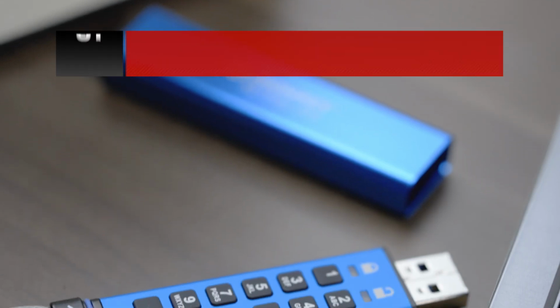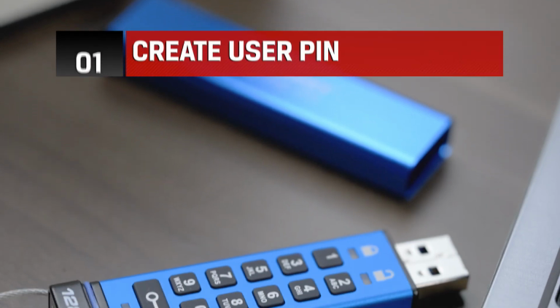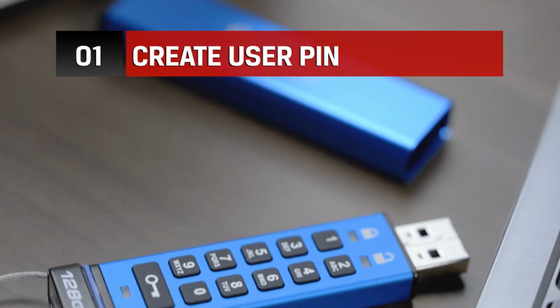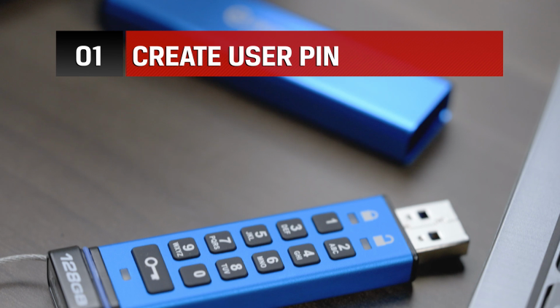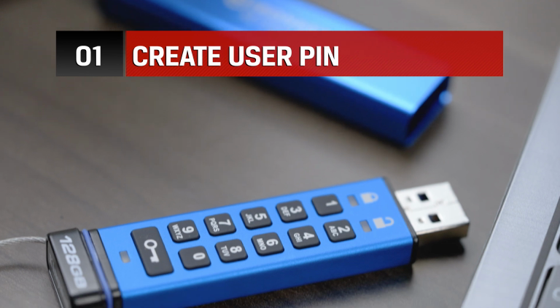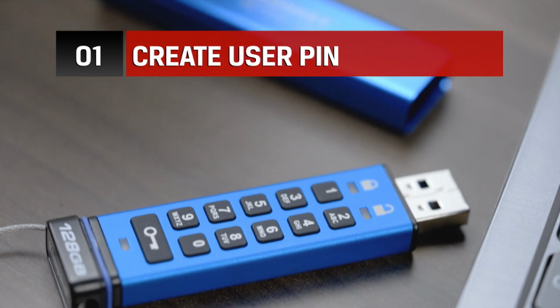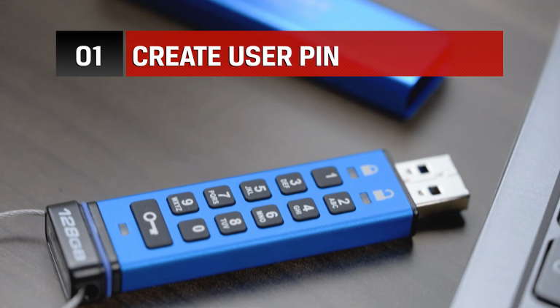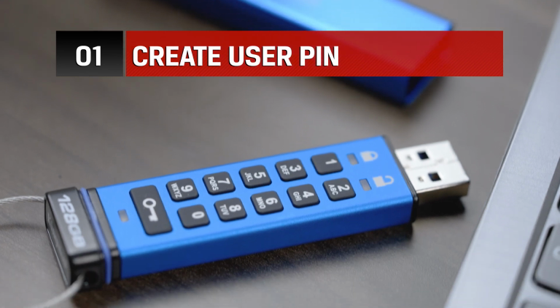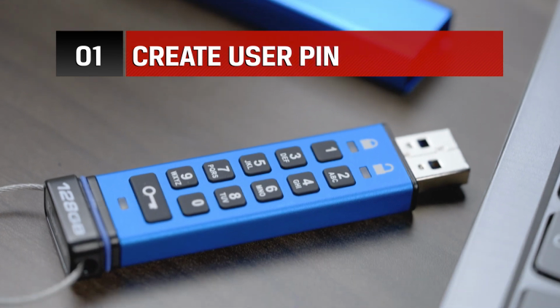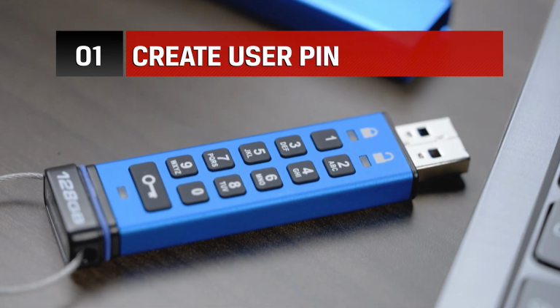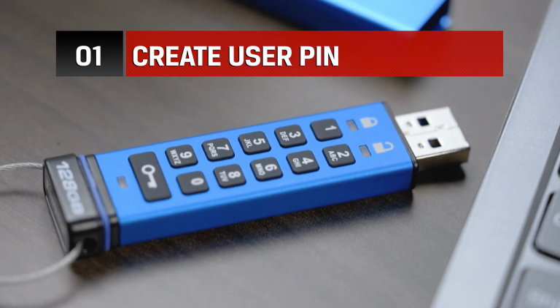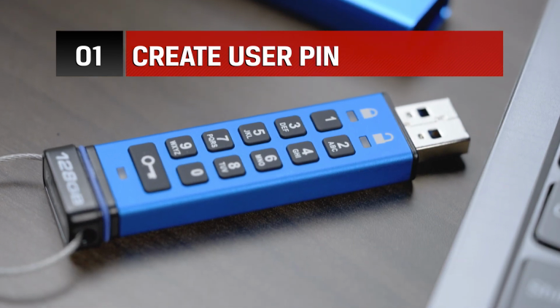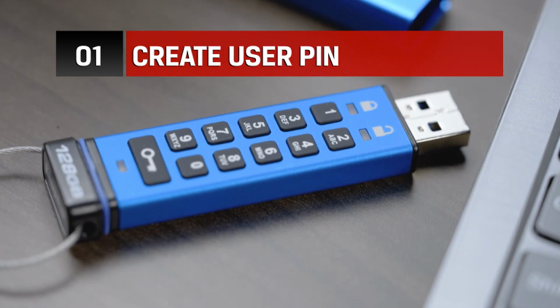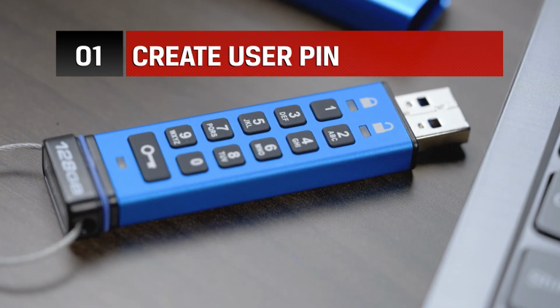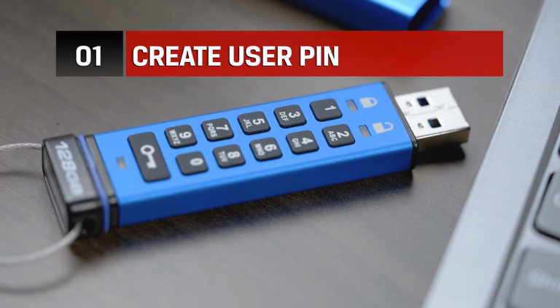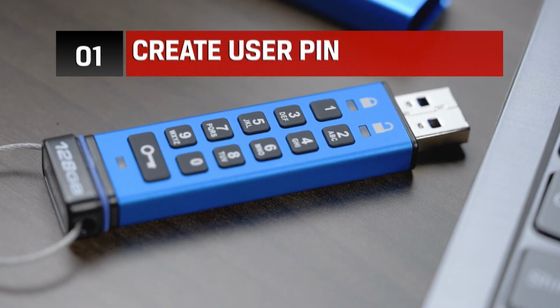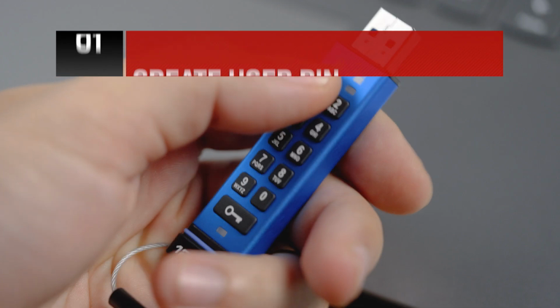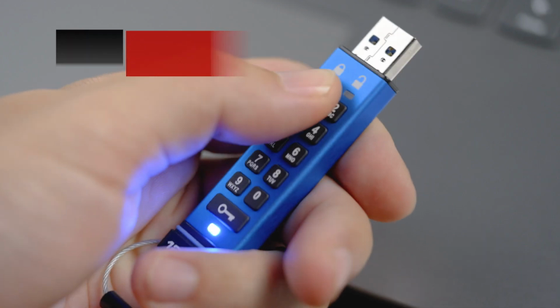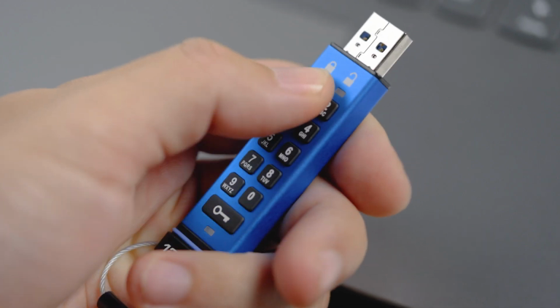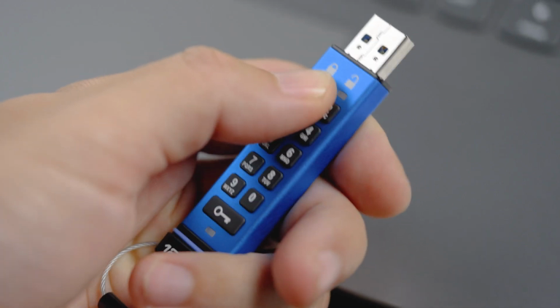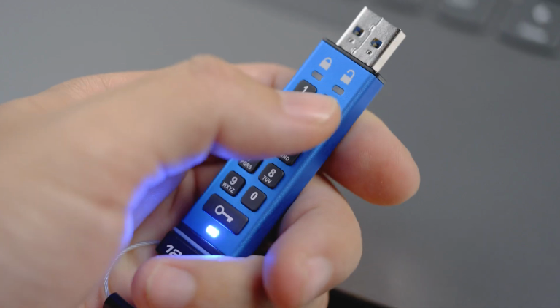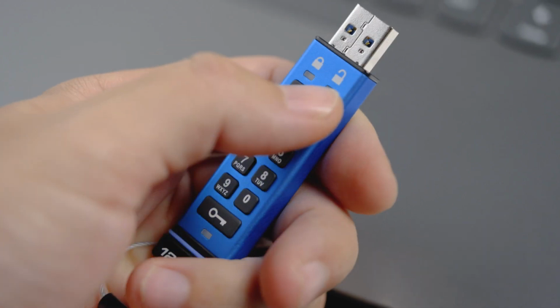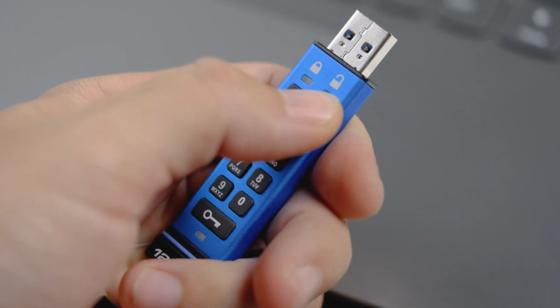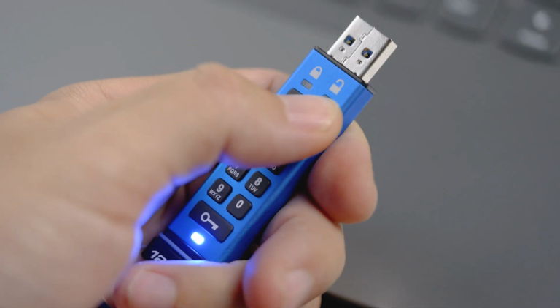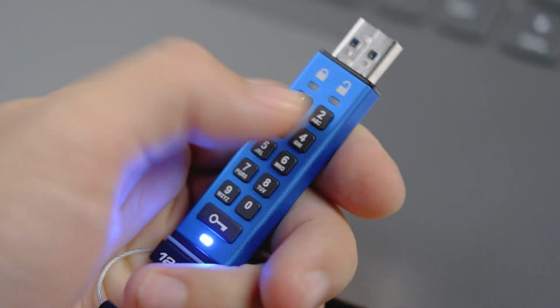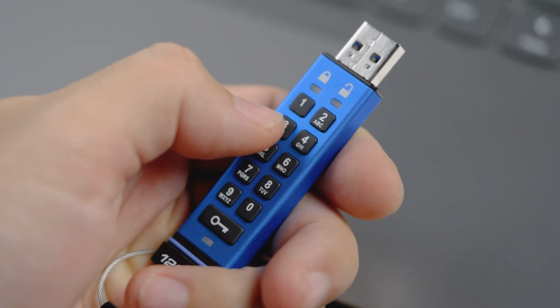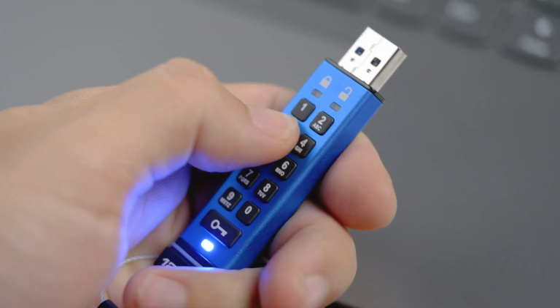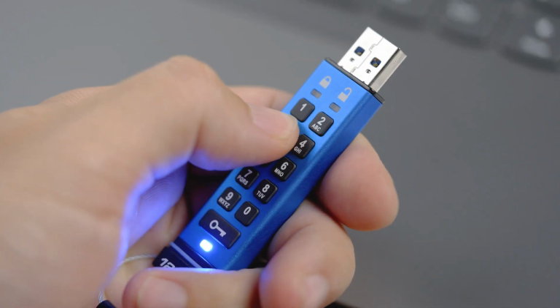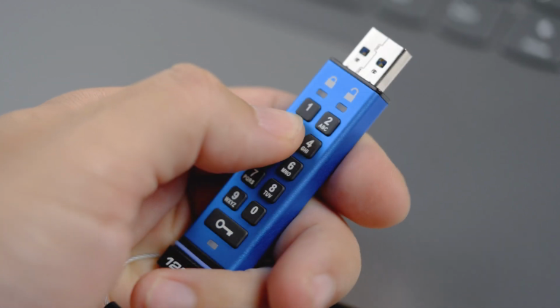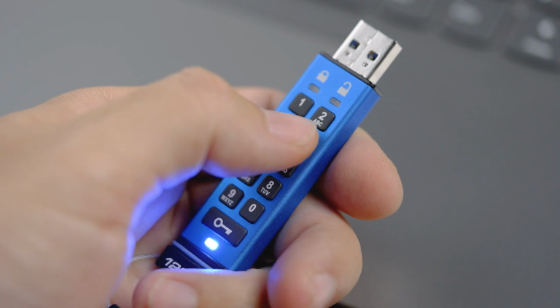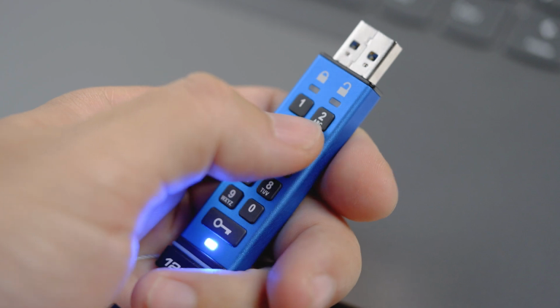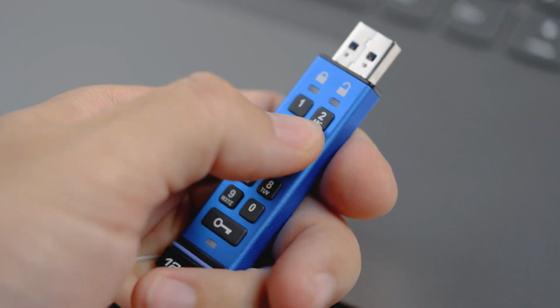Out of the box, the KP200 does not have a preset PIN, therefore a user PIN must be configured before the drive can be used.